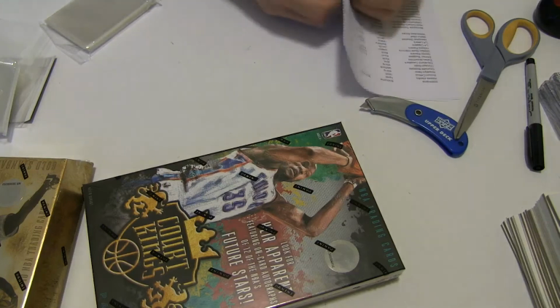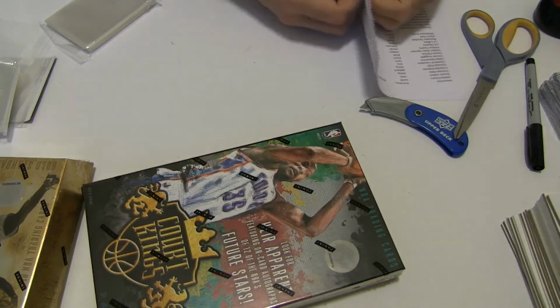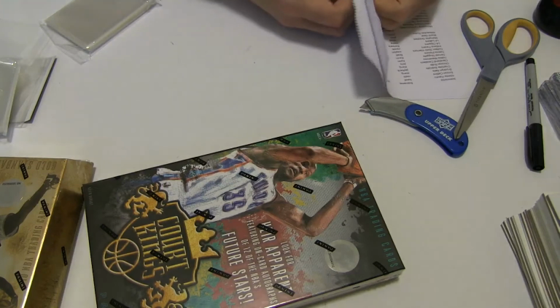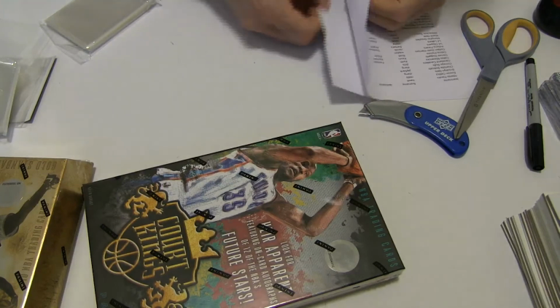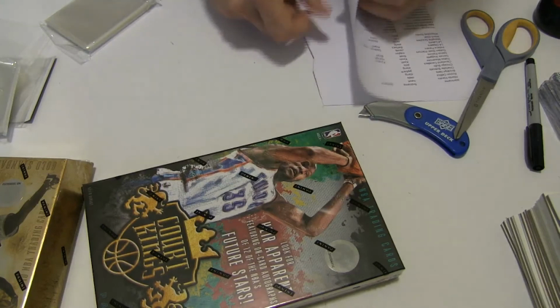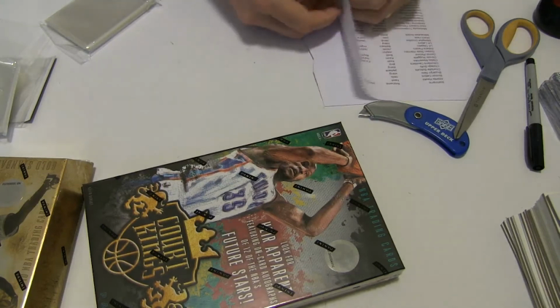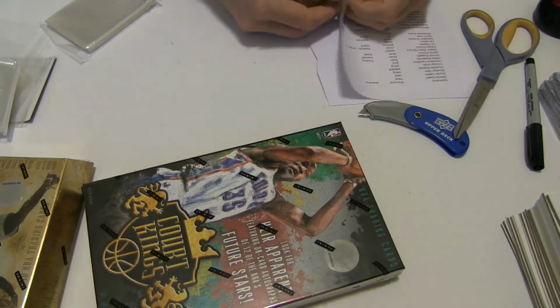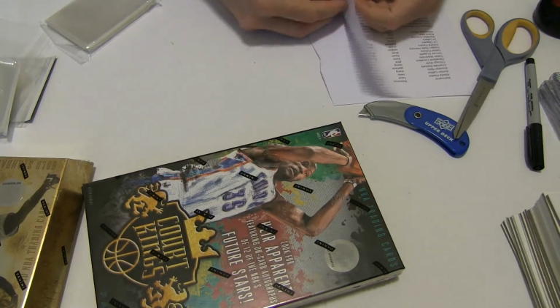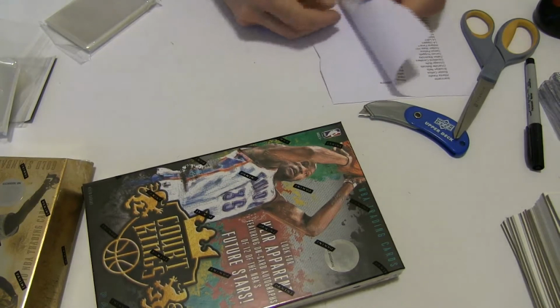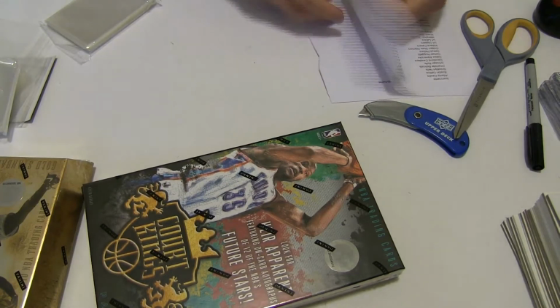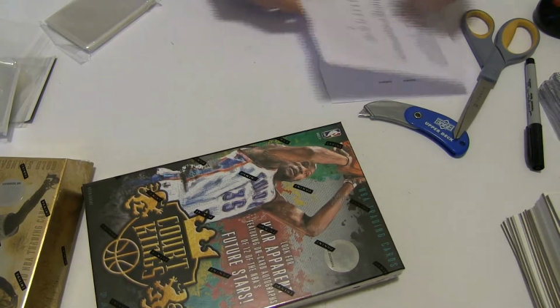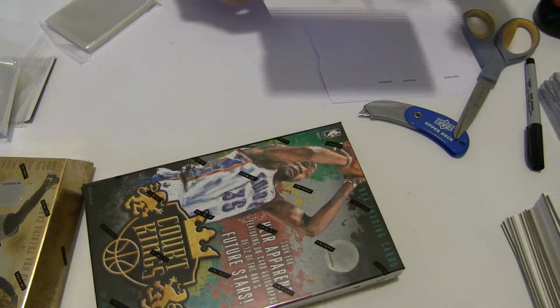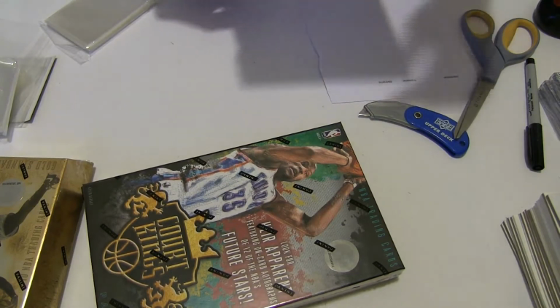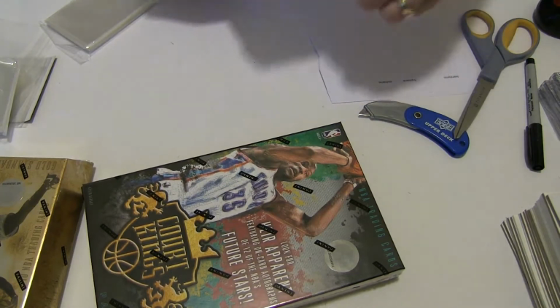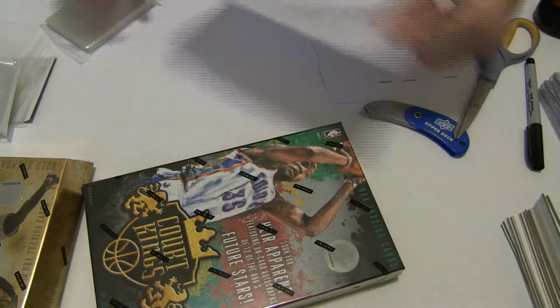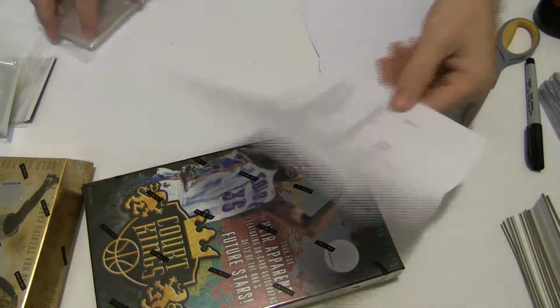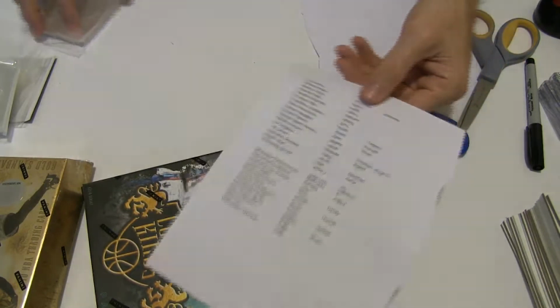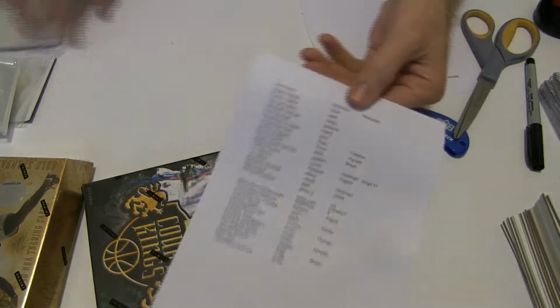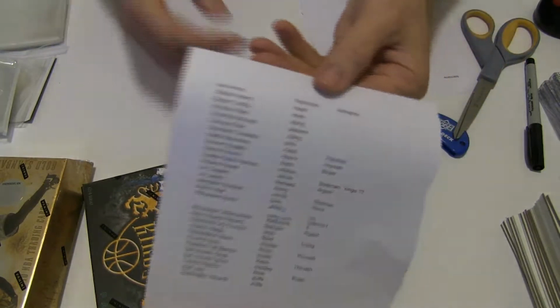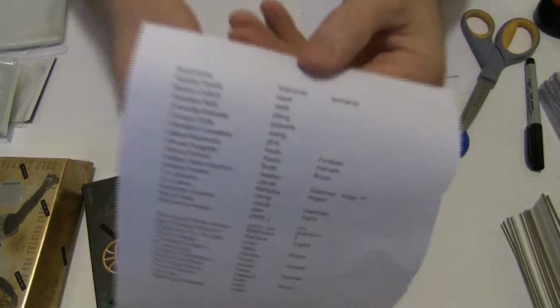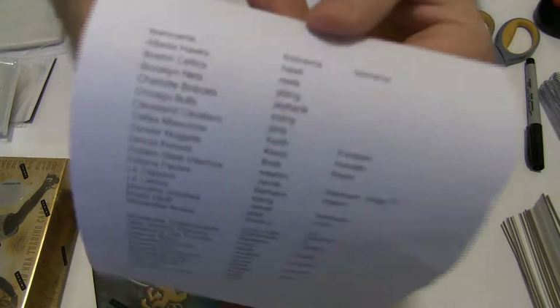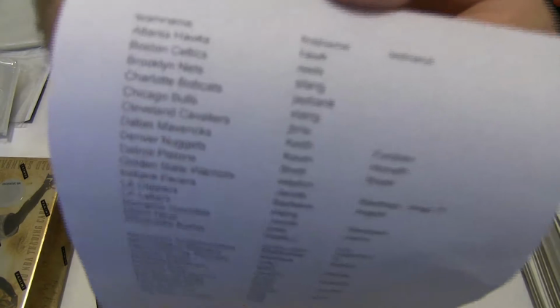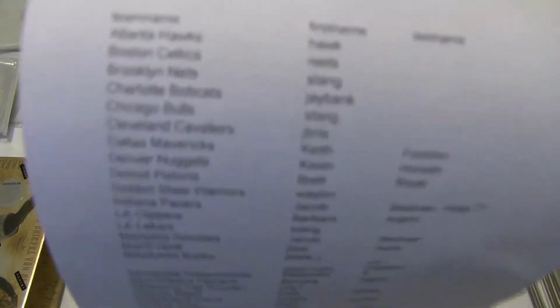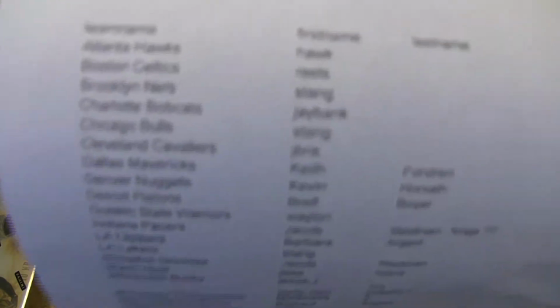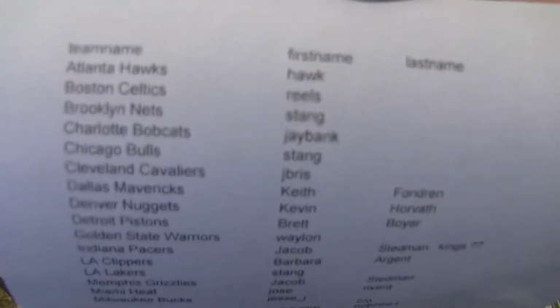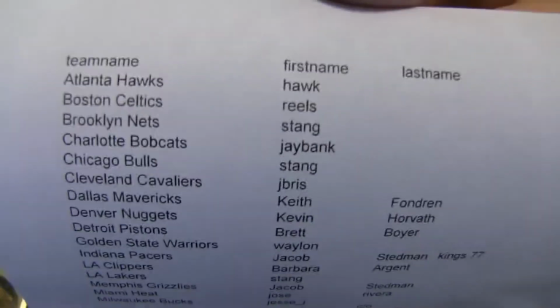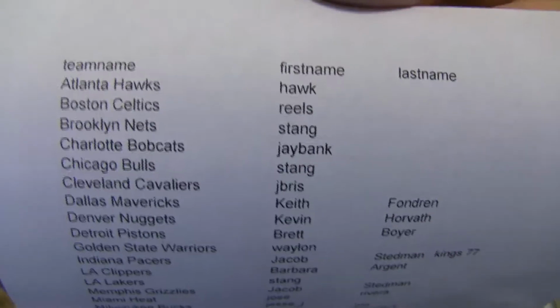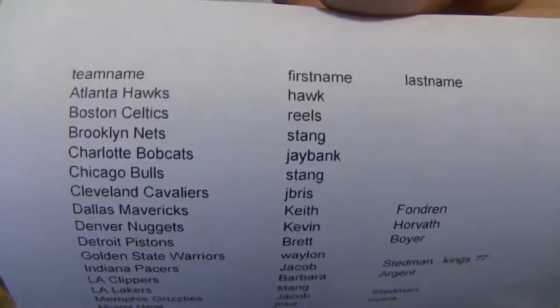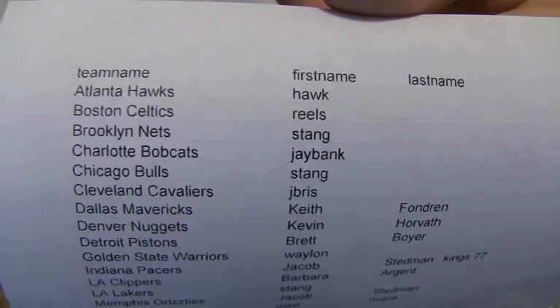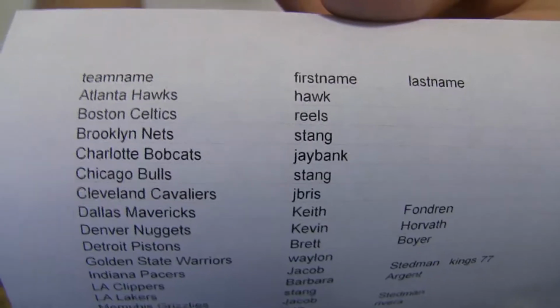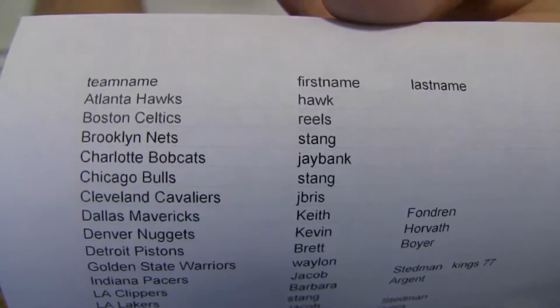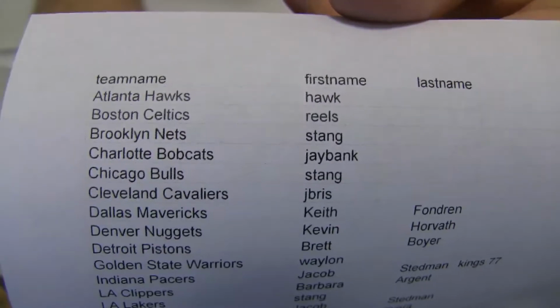All right, here we go, corking 77. All cards go out for this one. Good luck guys.